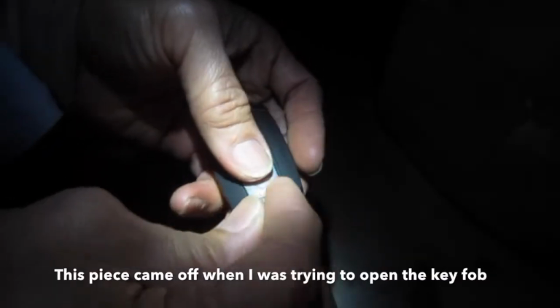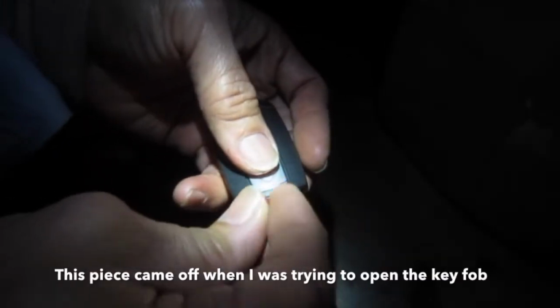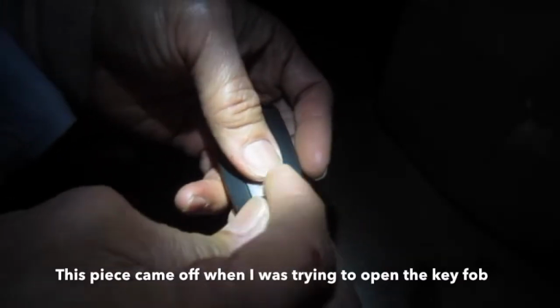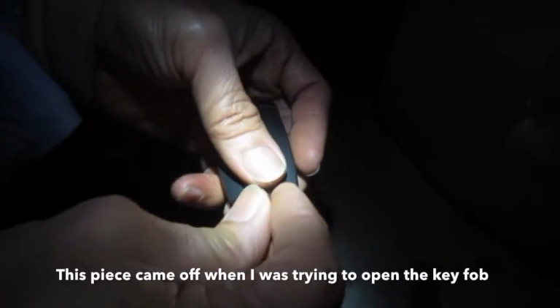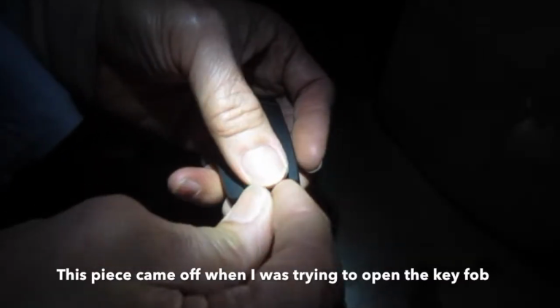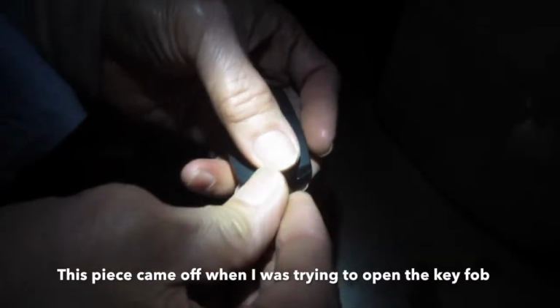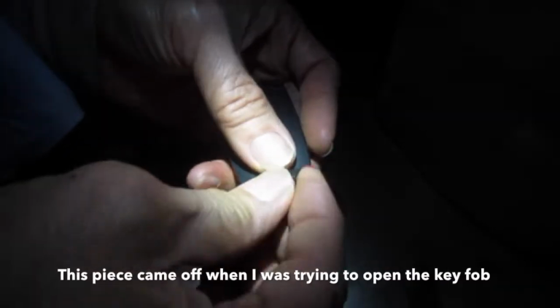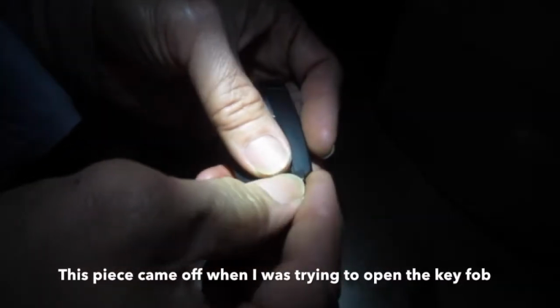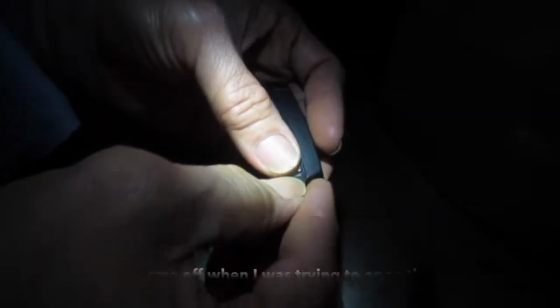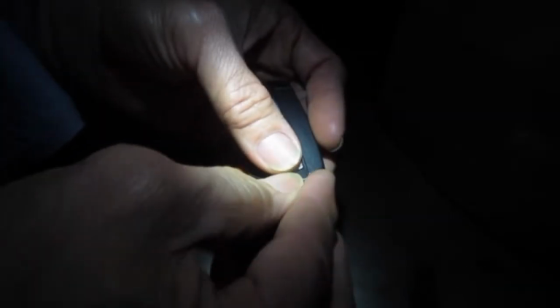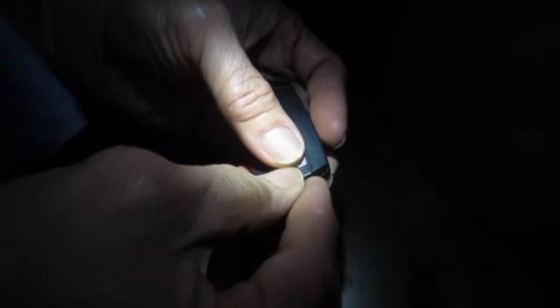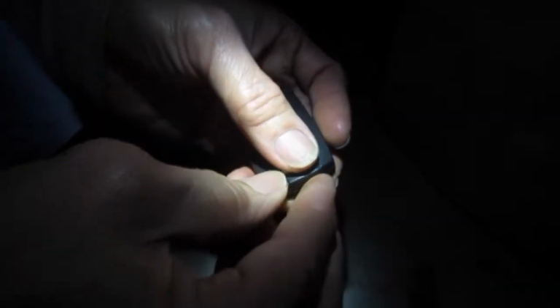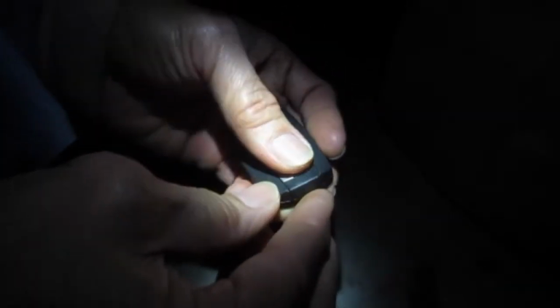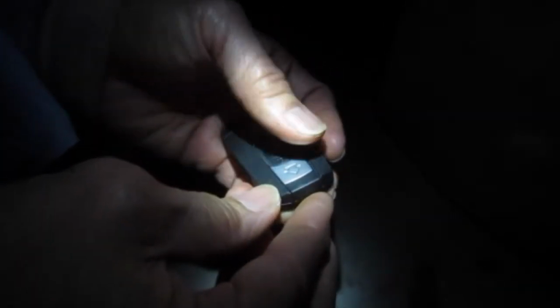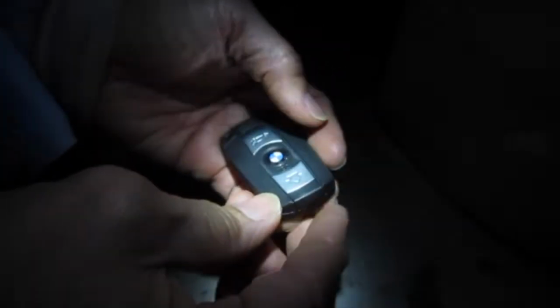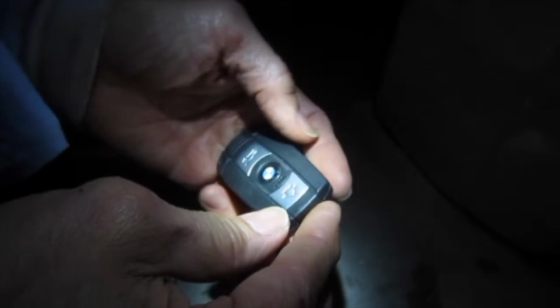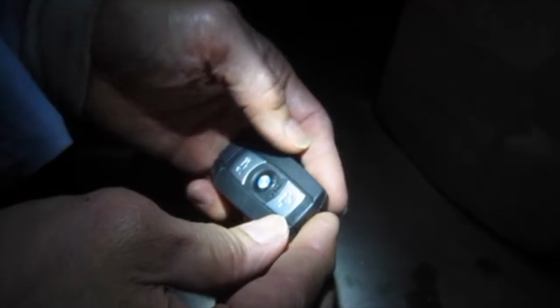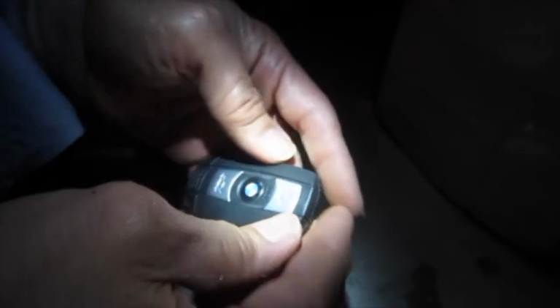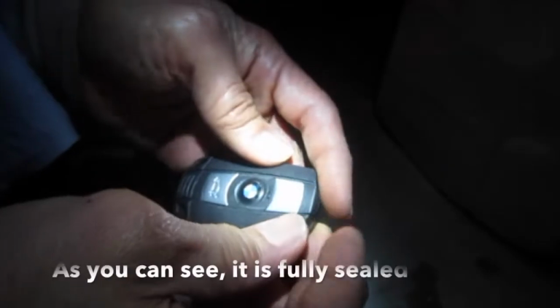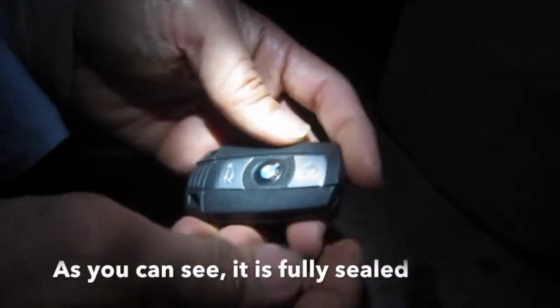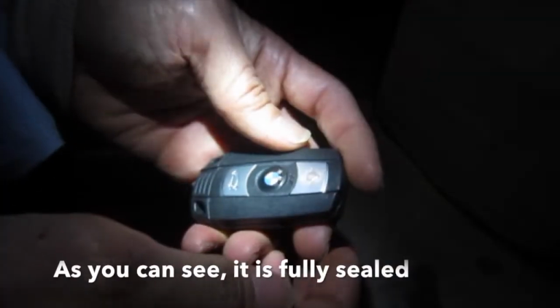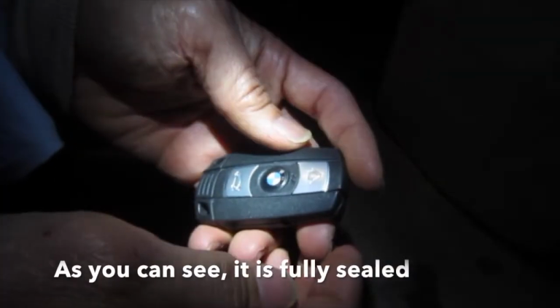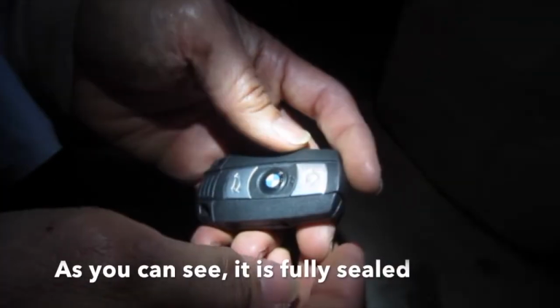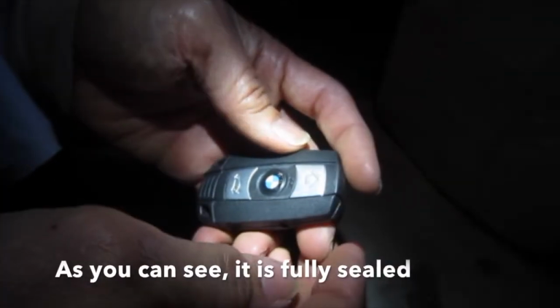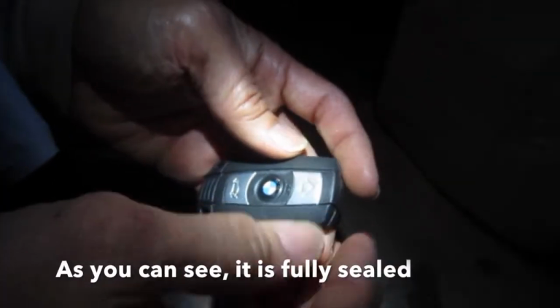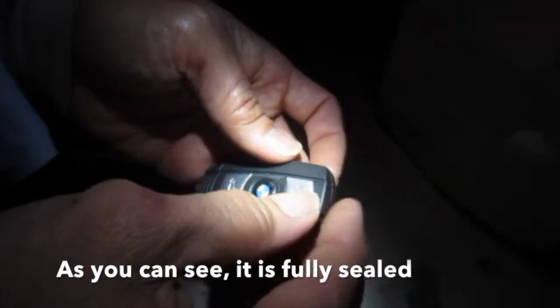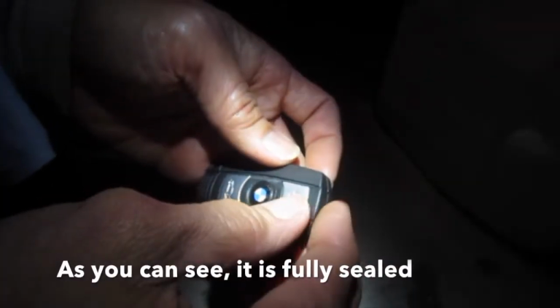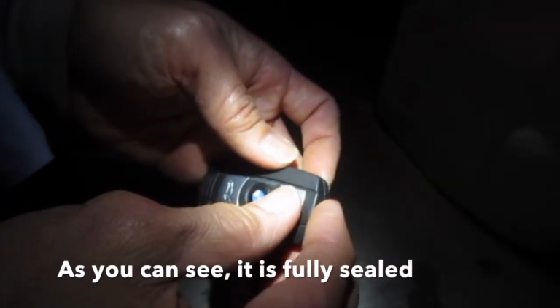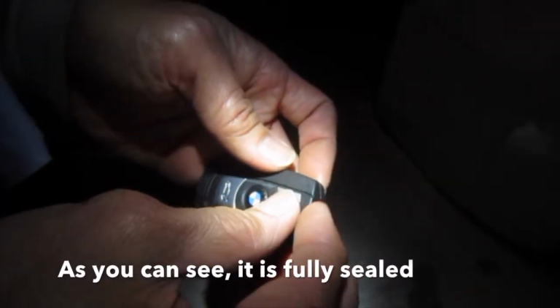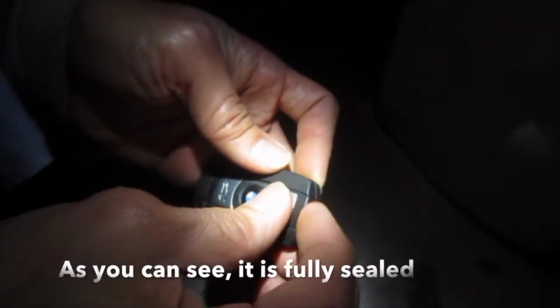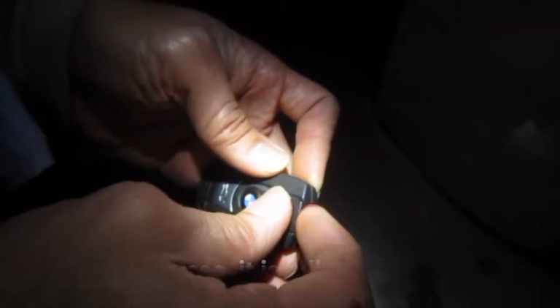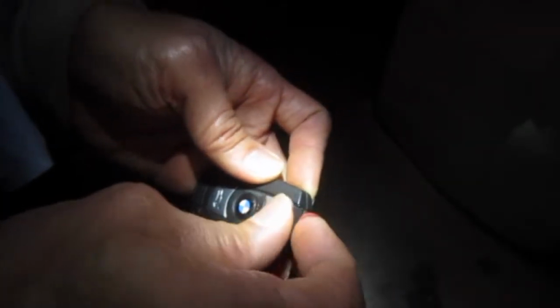This piece came off when I was trying to open the key fob. As you can see, it is fully sealed.